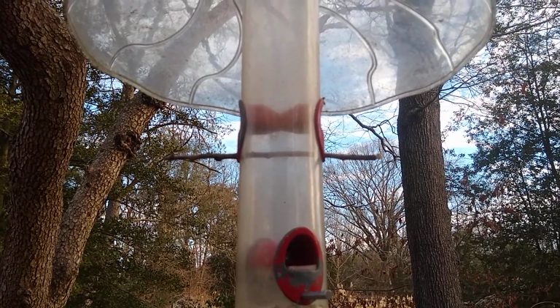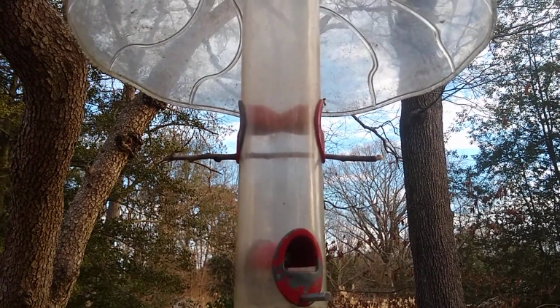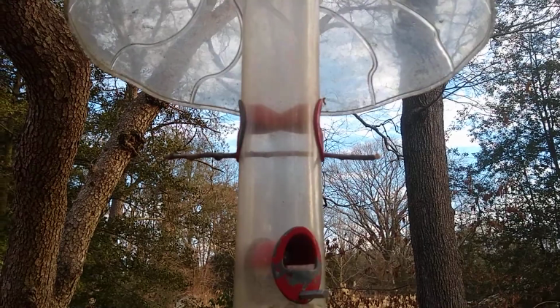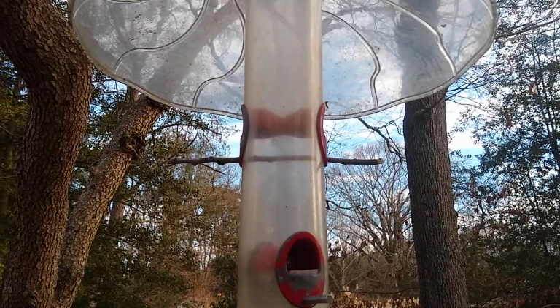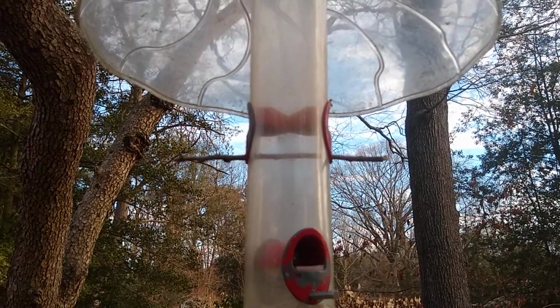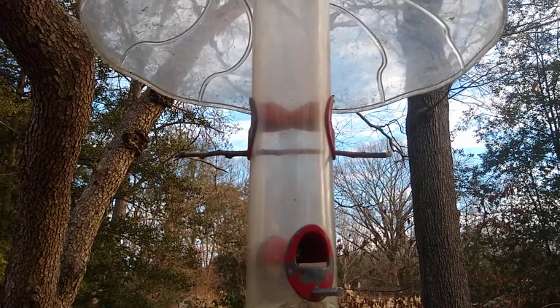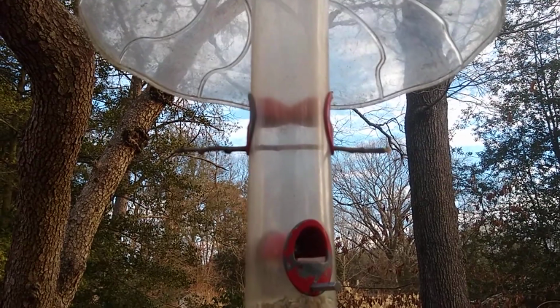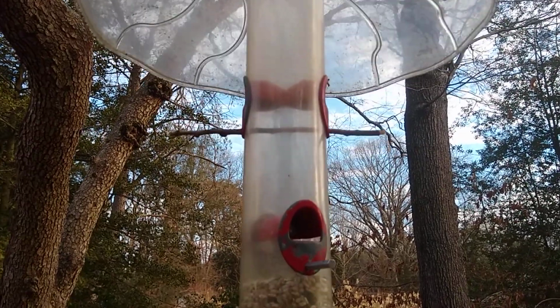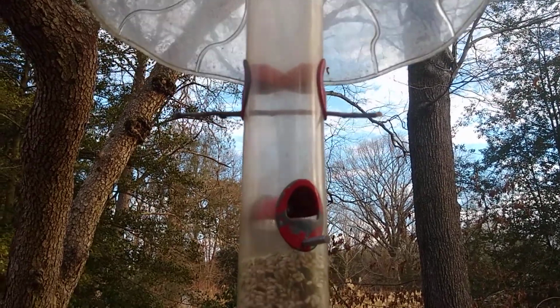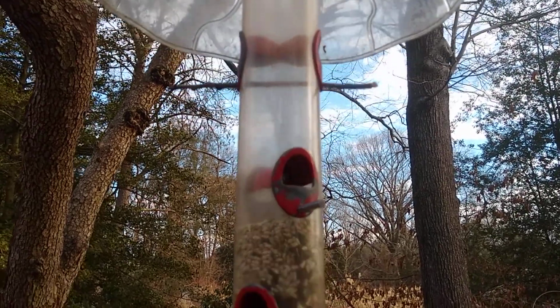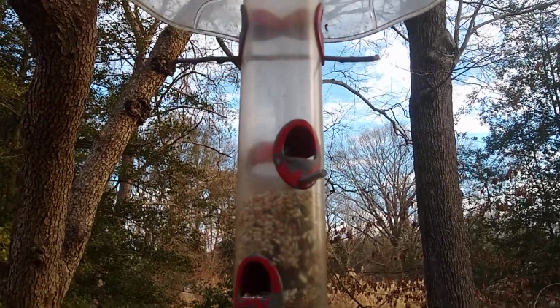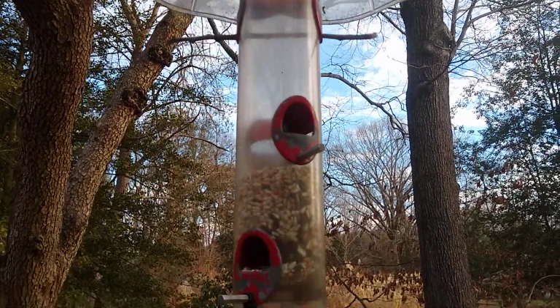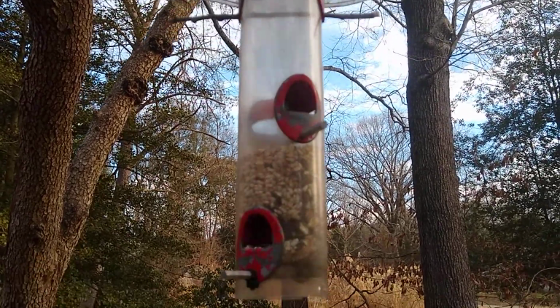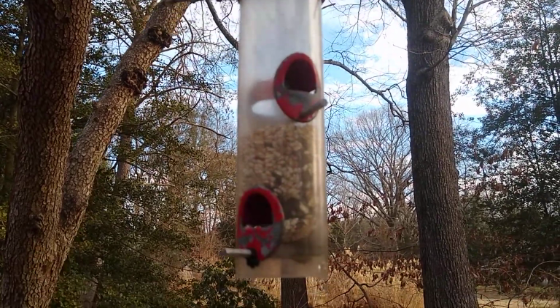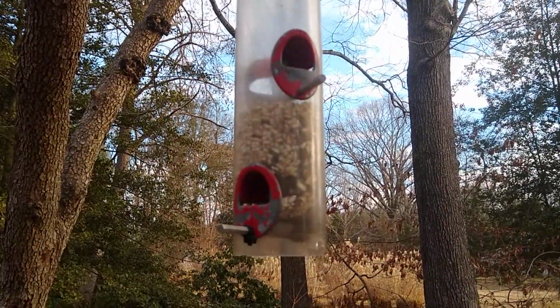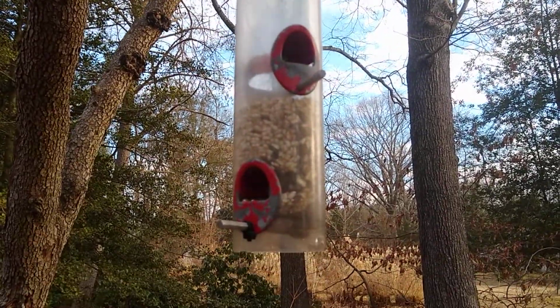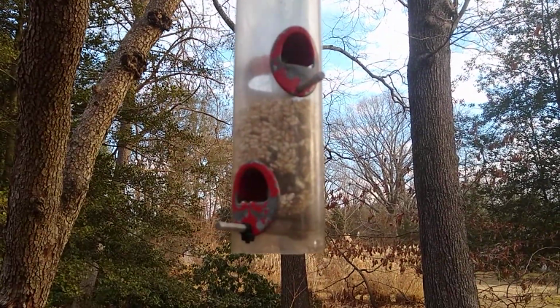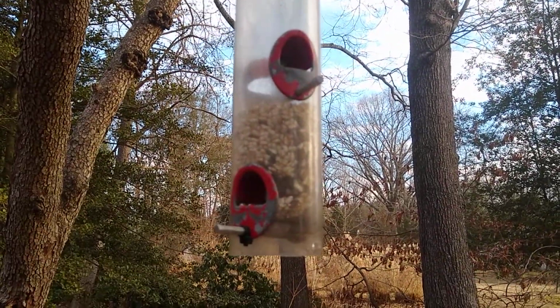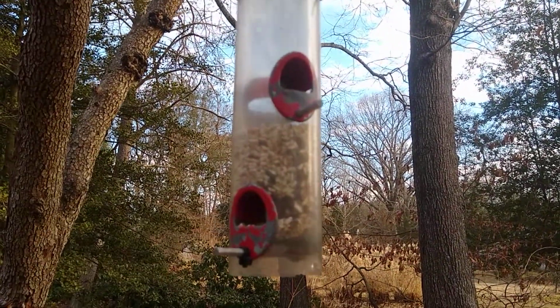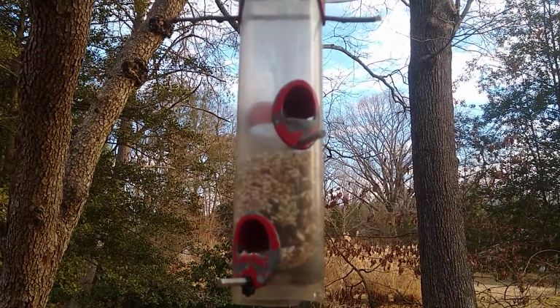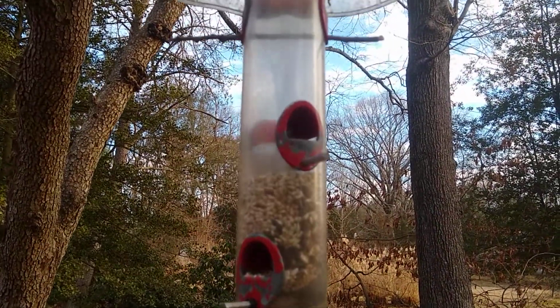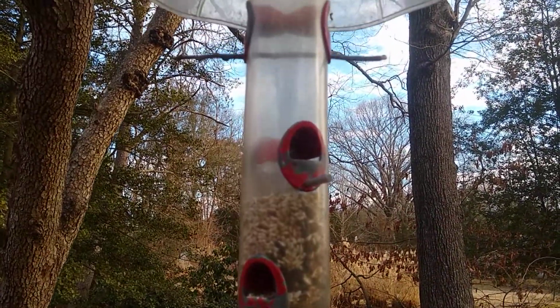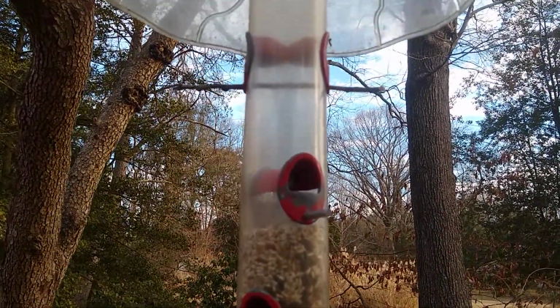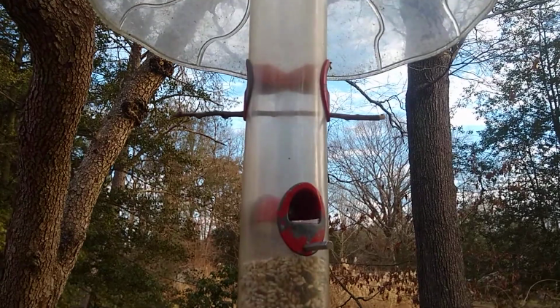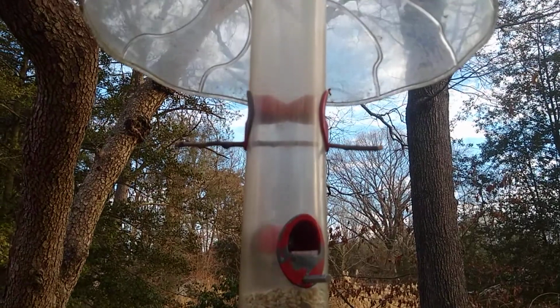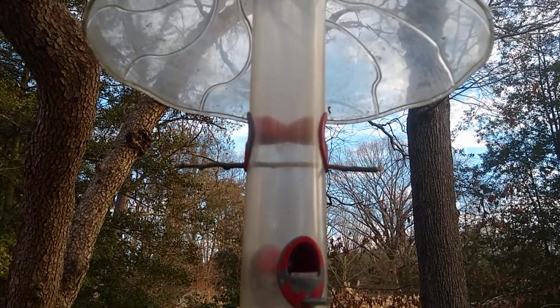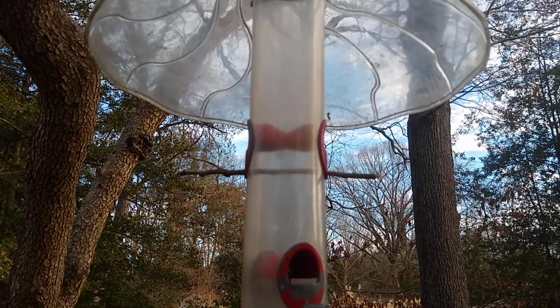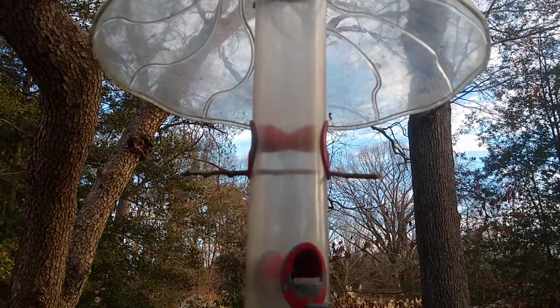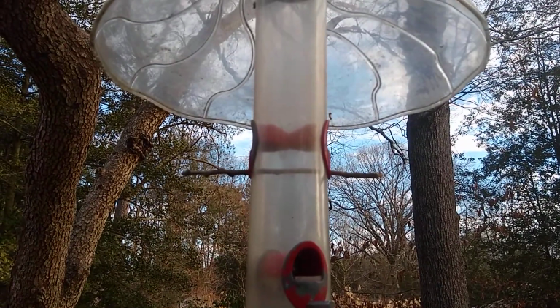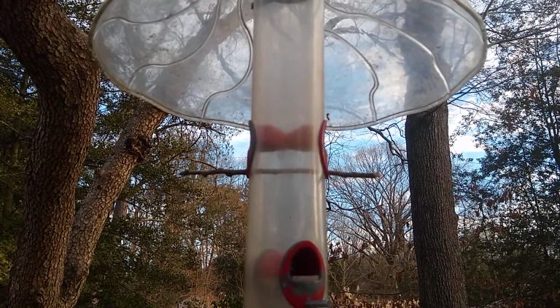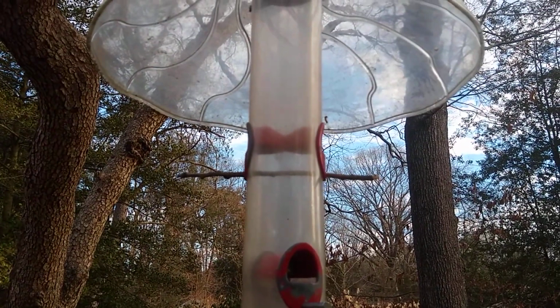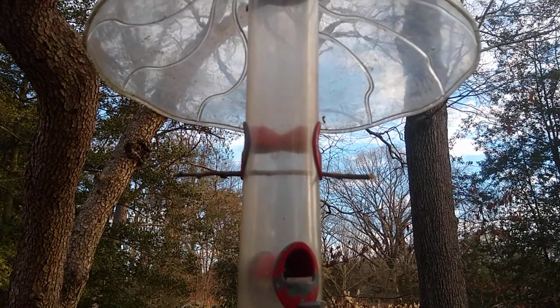Hopefully that'll give your birds the third perch area to get the seed from. Hope that helps out.